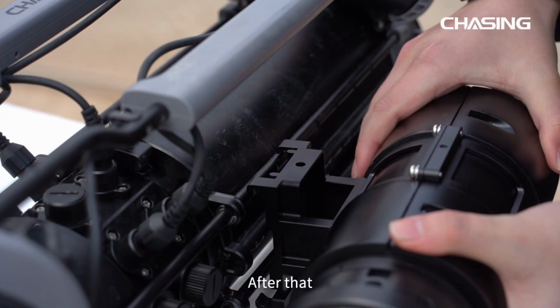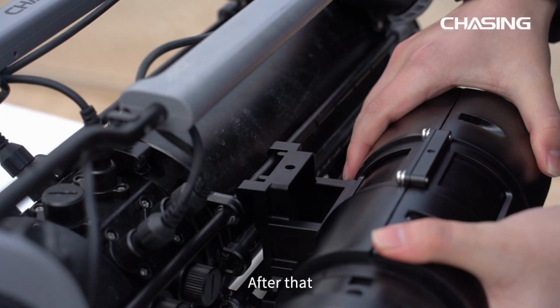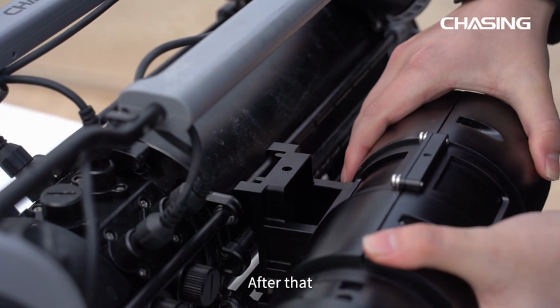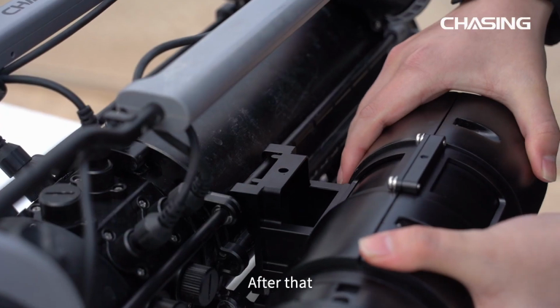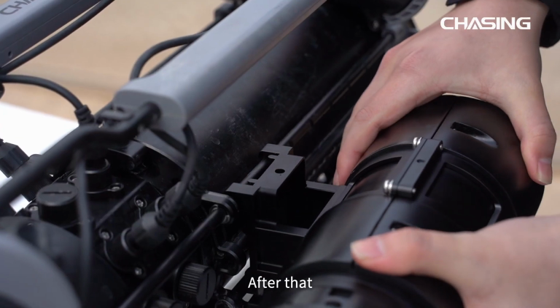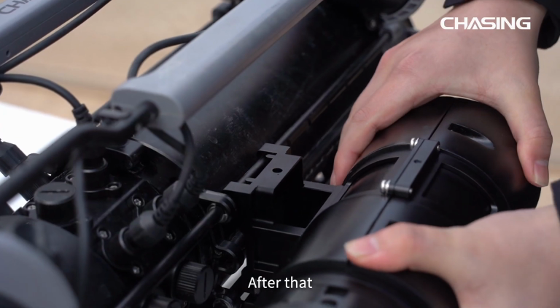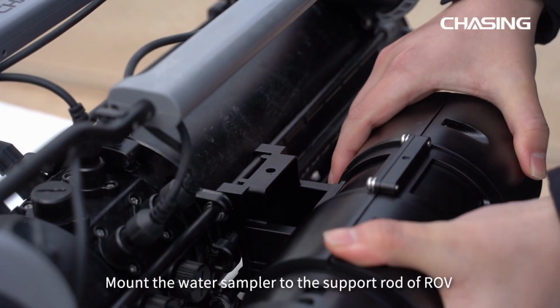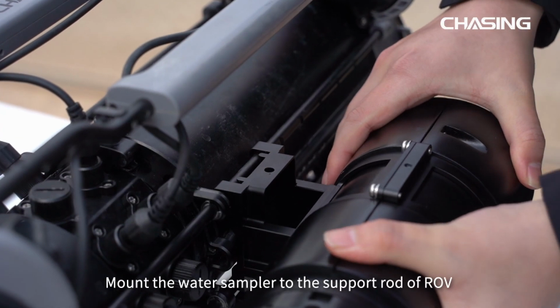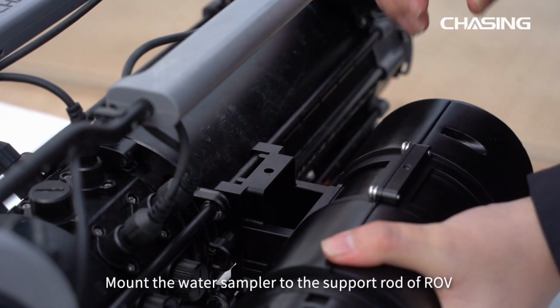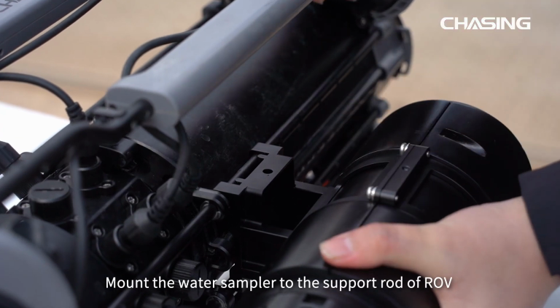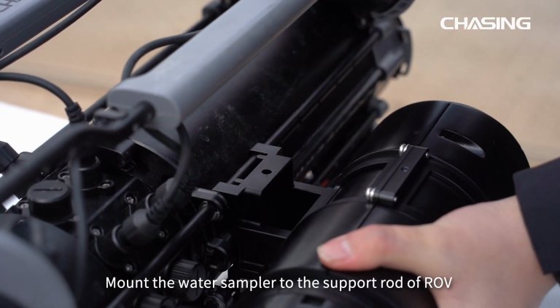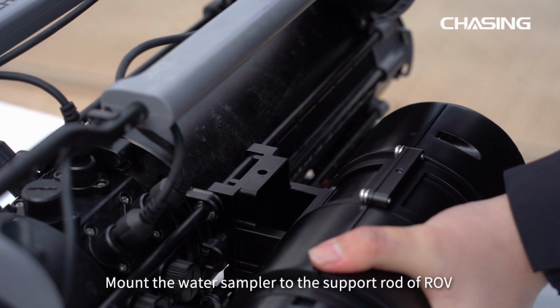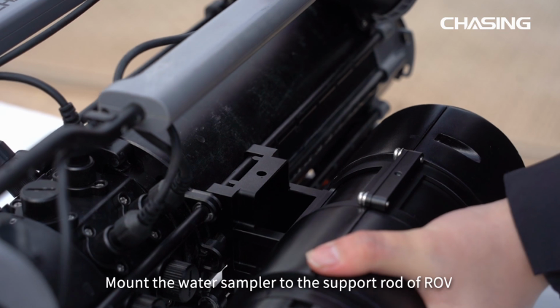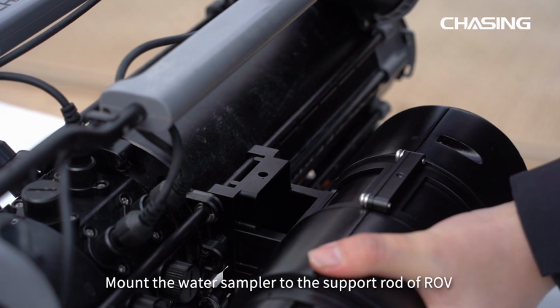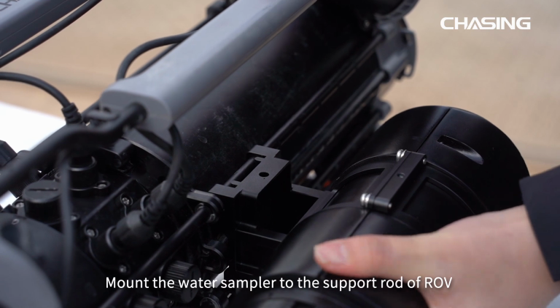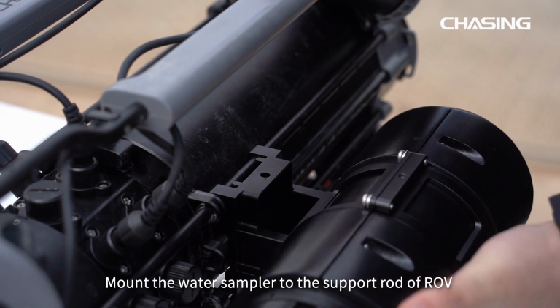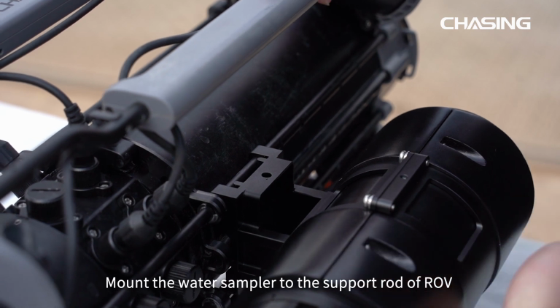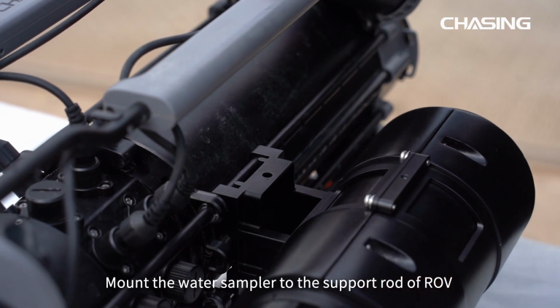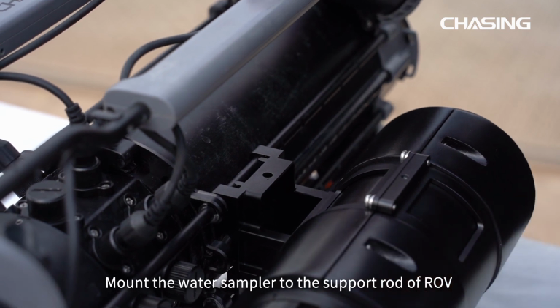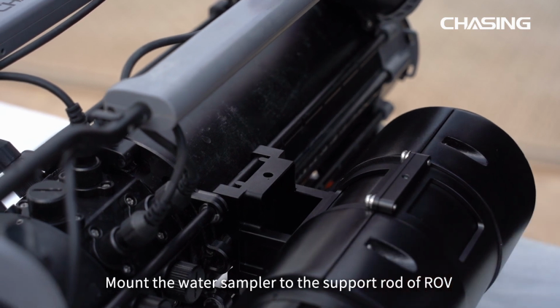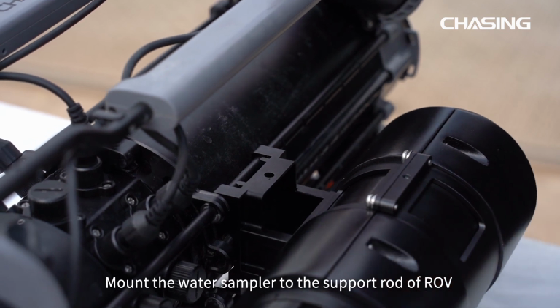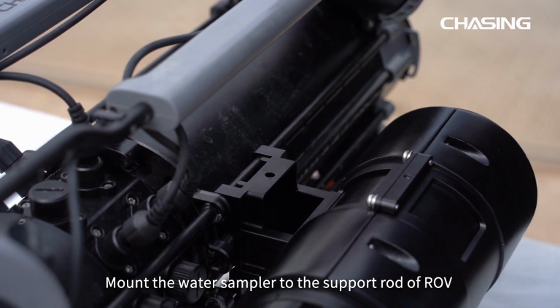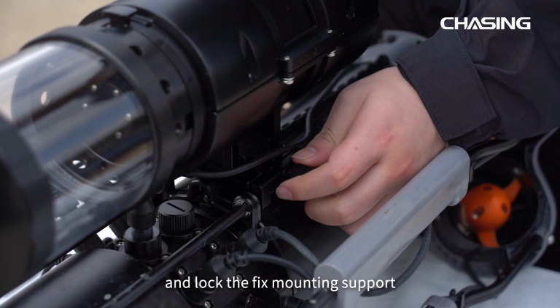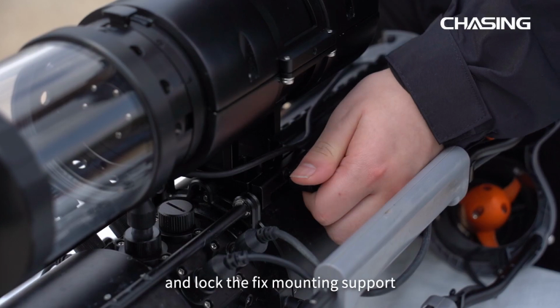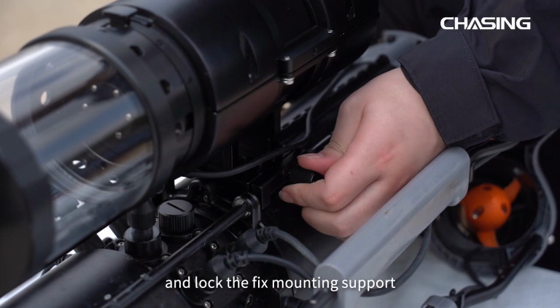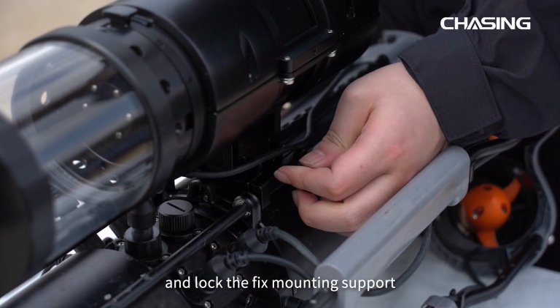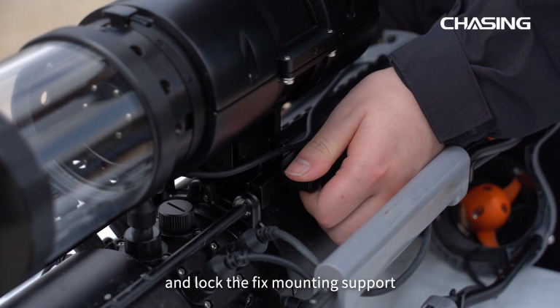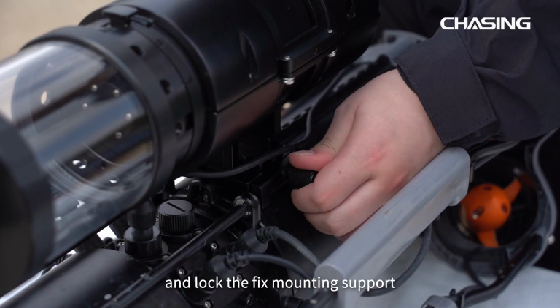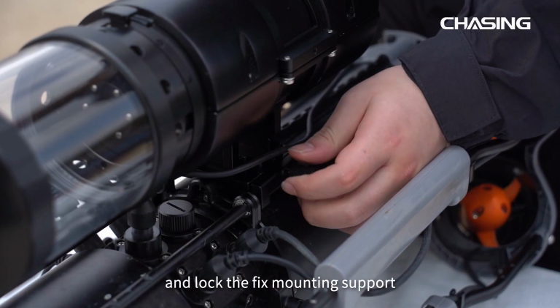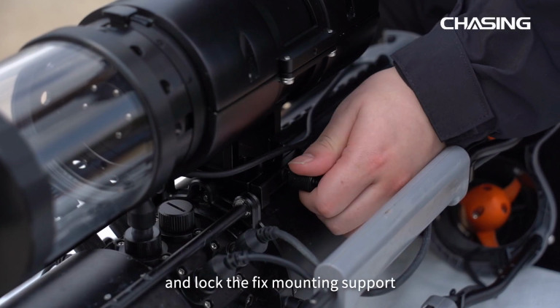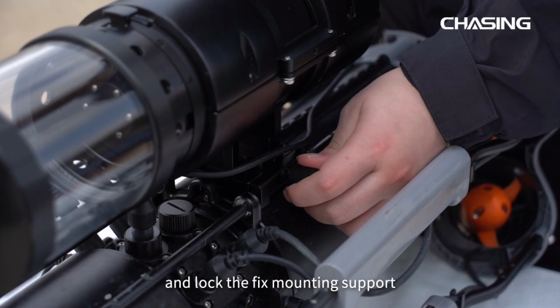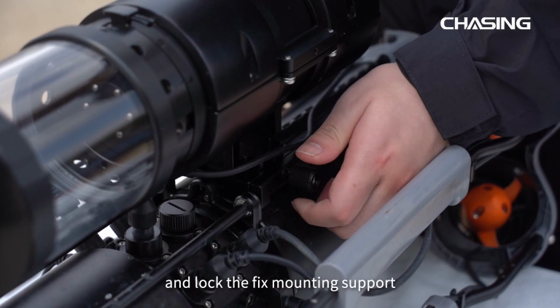After that, mount the water sampler to the support rod of the ROV and lock the fixed mounting support.